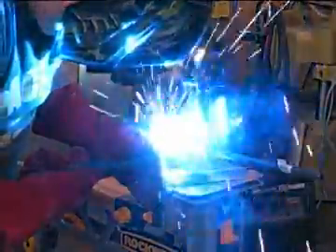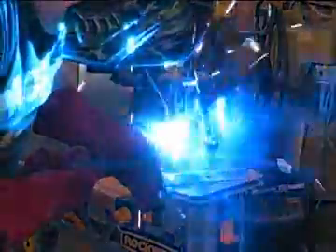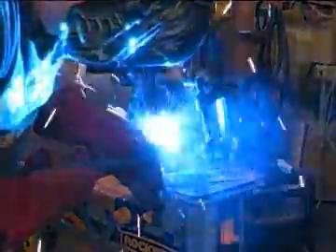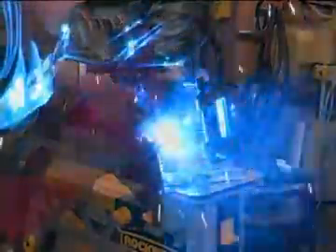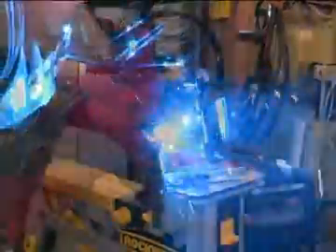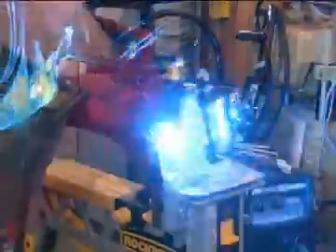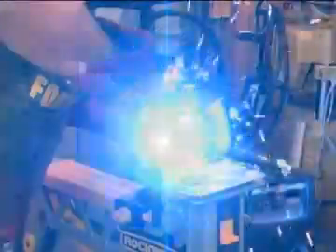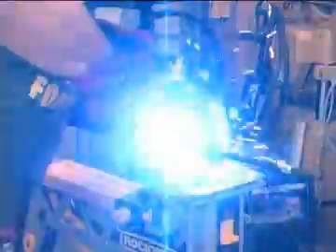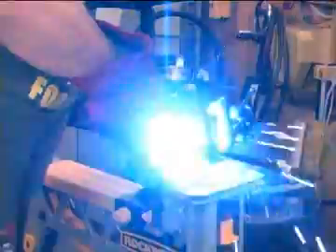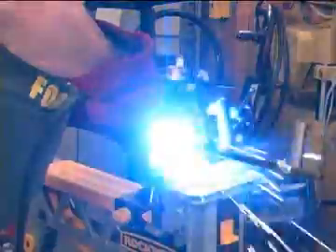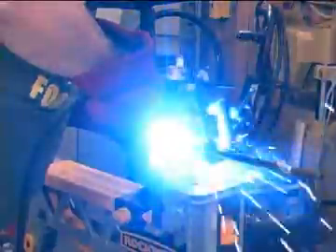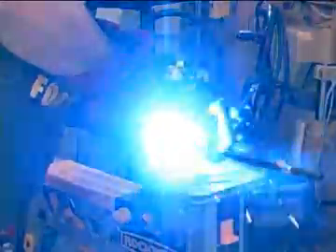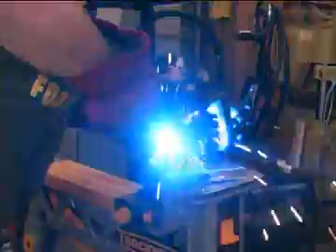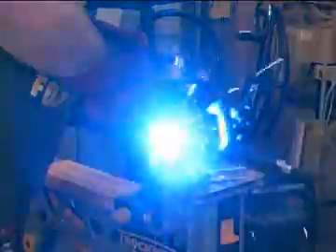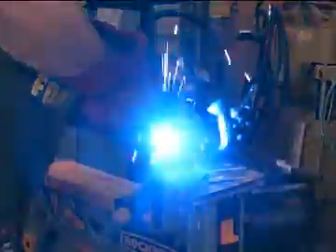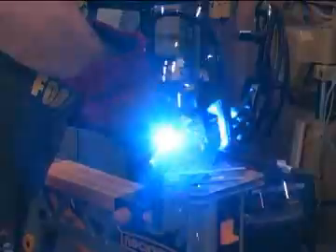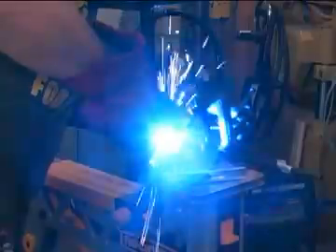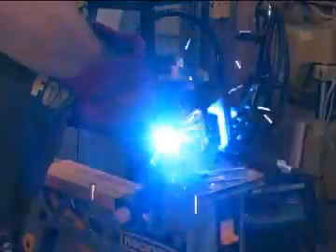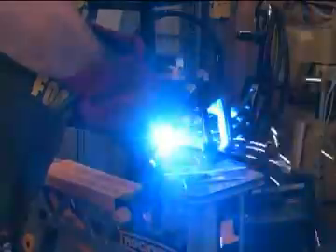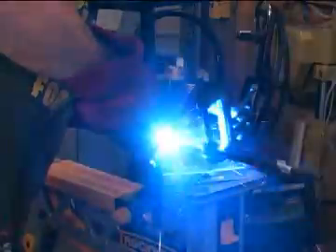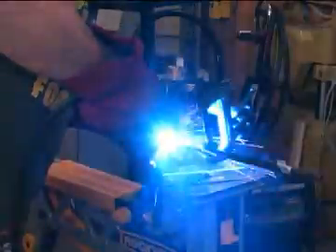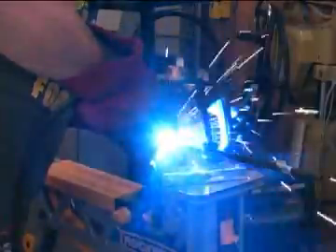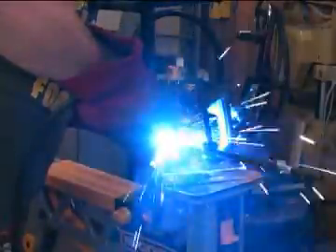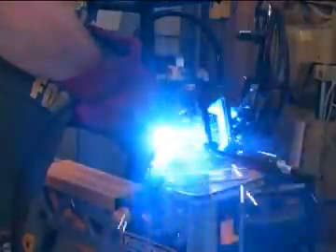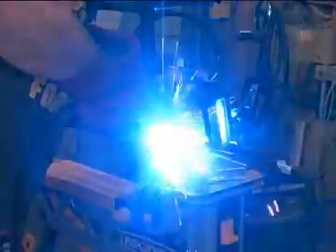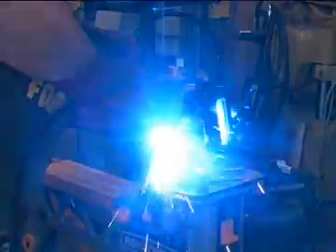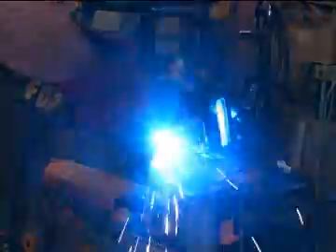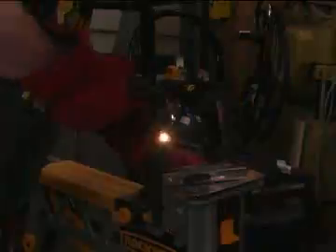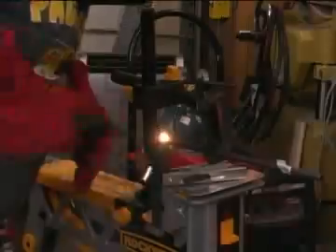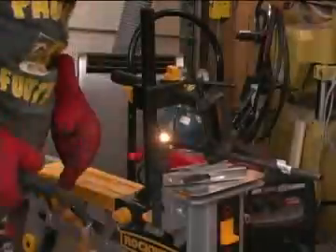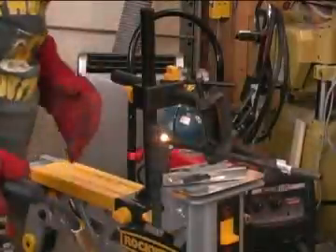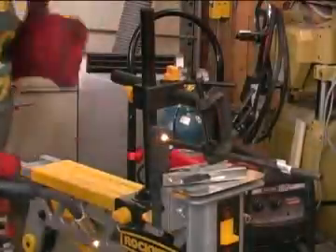If your shop works with metal, you need to consider the jaw horse with the welding clamp attachment.